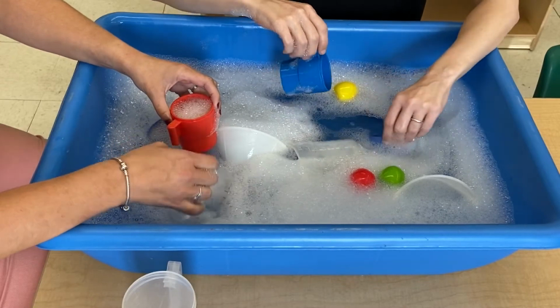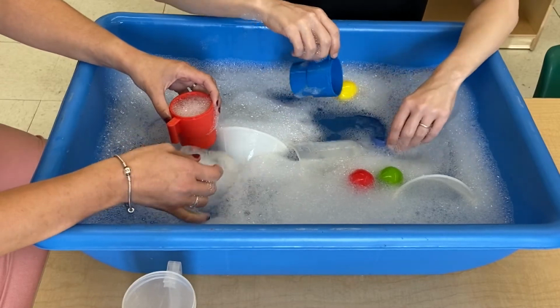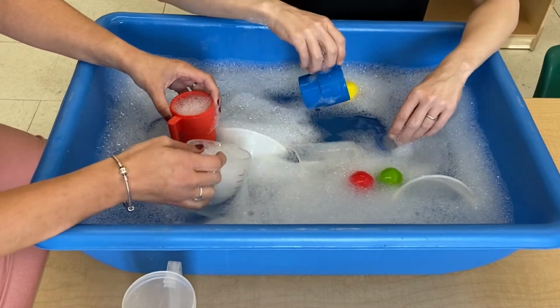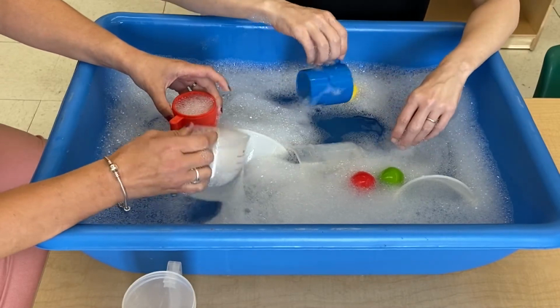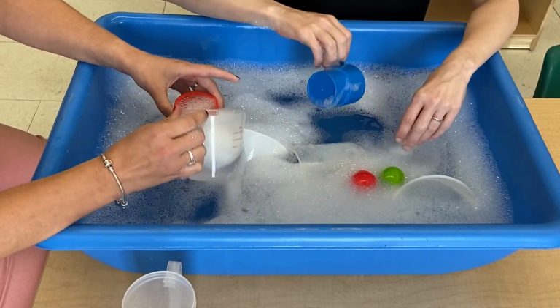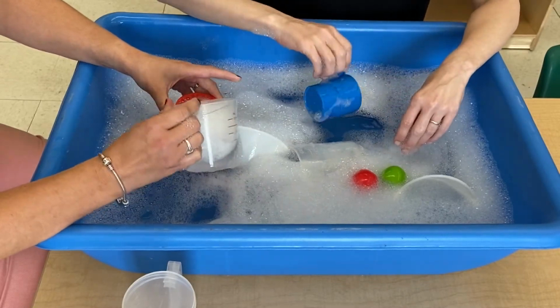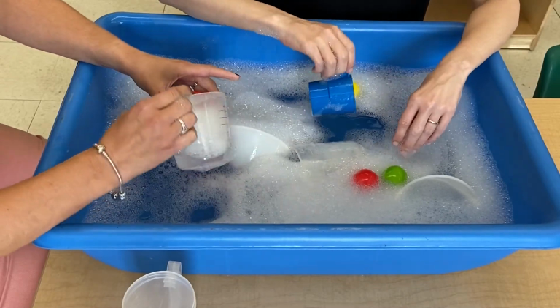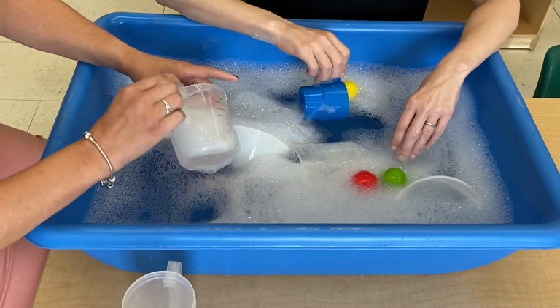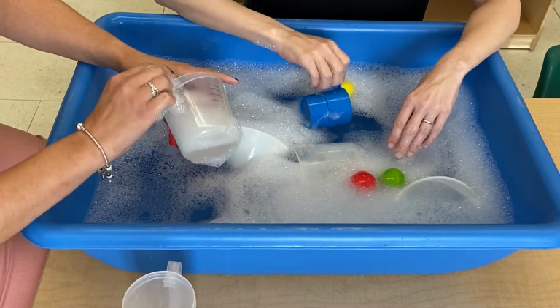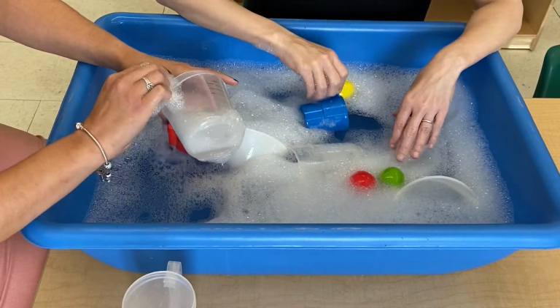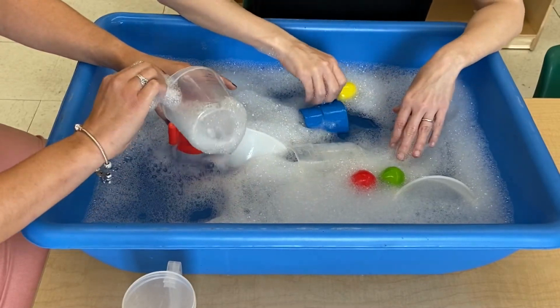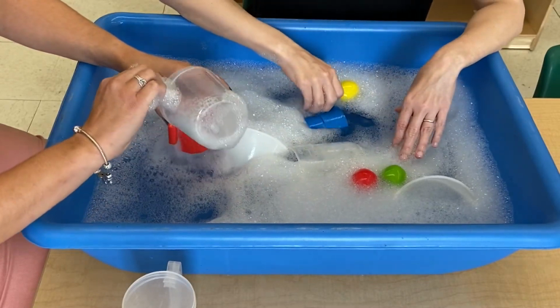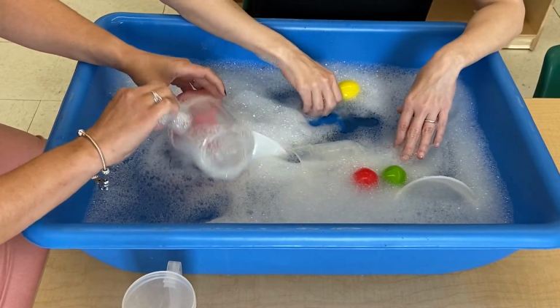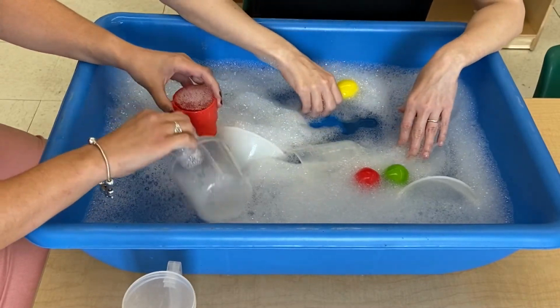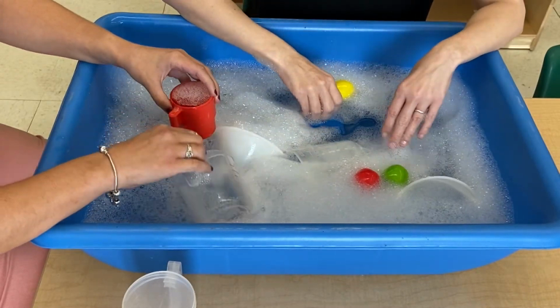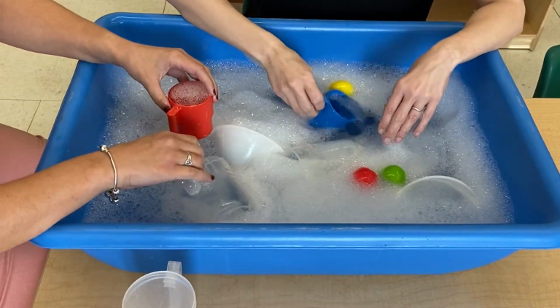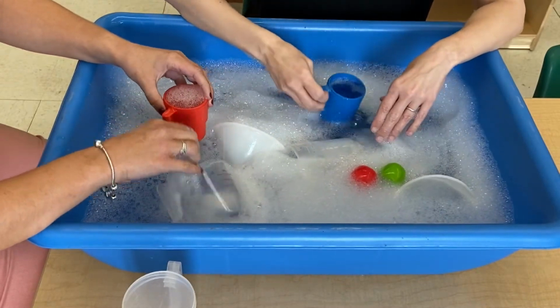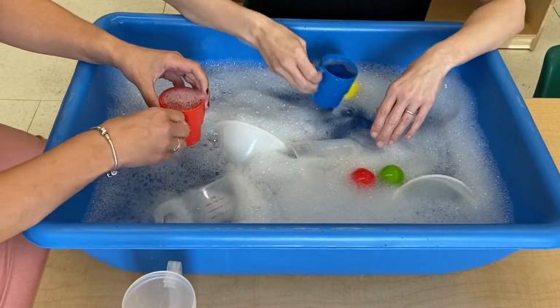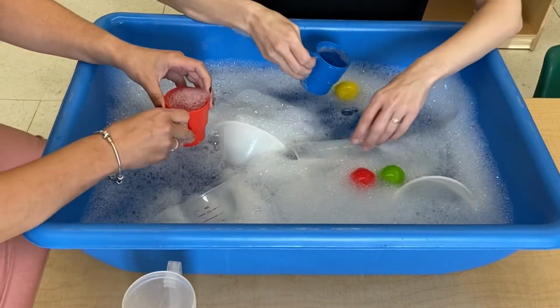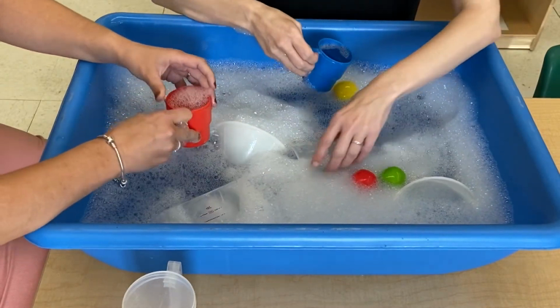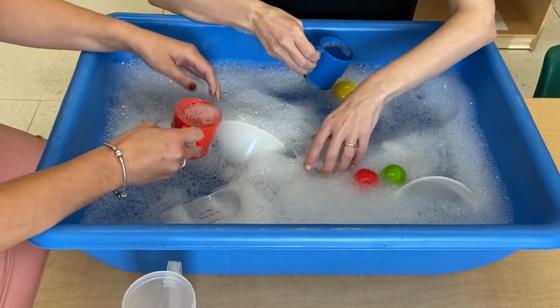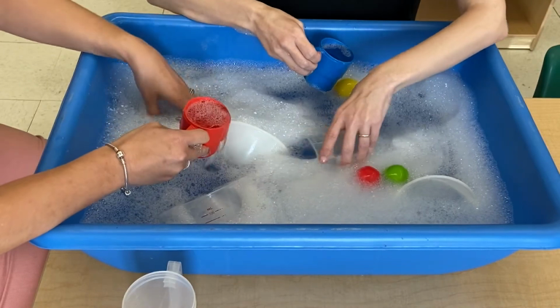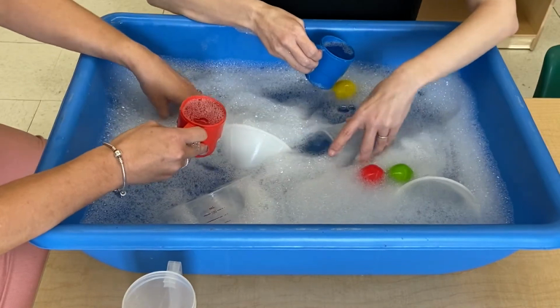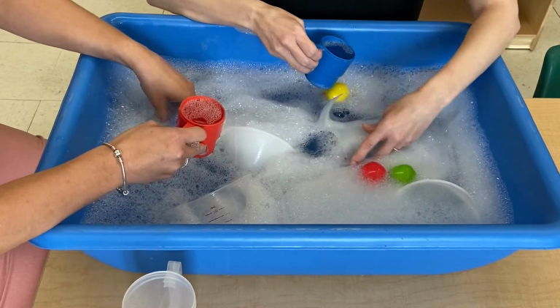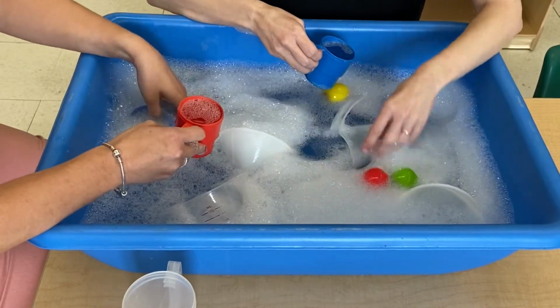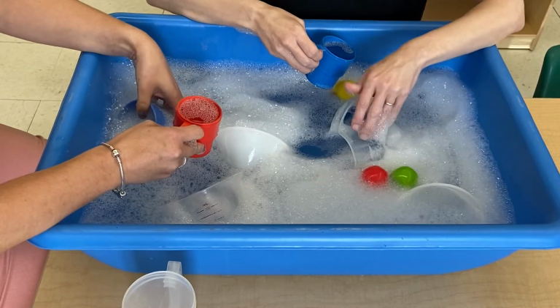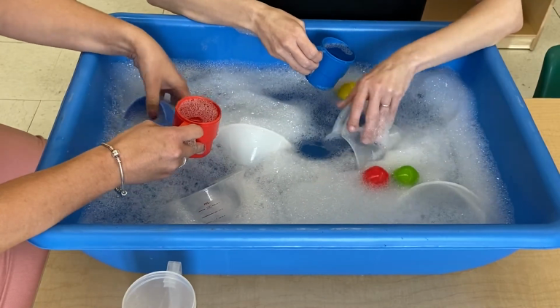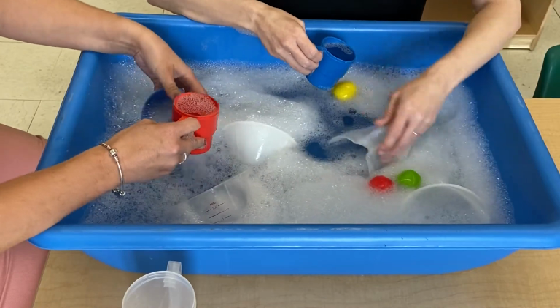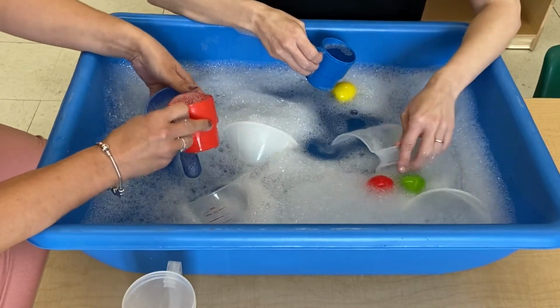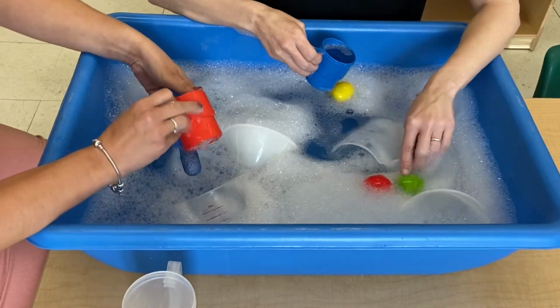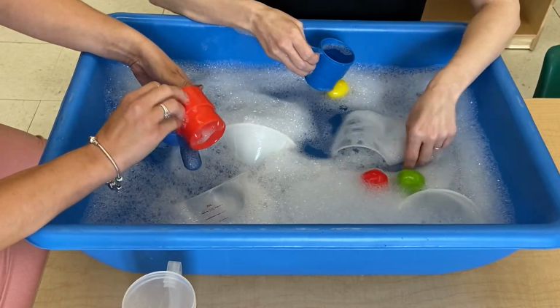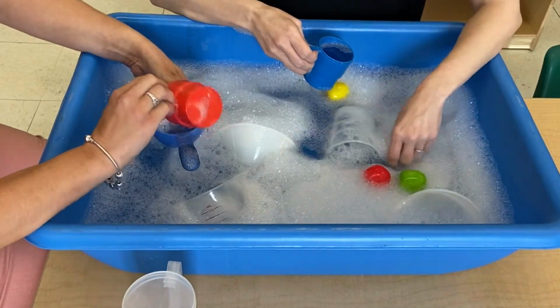And remember, if we take care of our things and we're responsible with the way we play, that usually means our grownups will let us keep doing it.